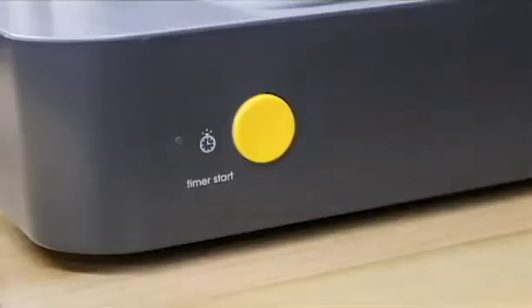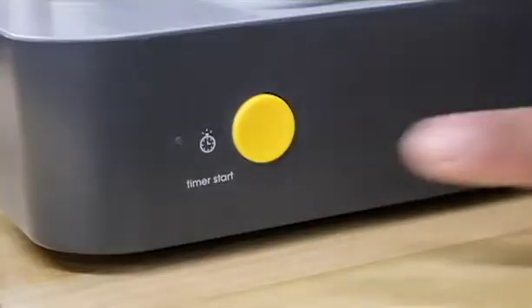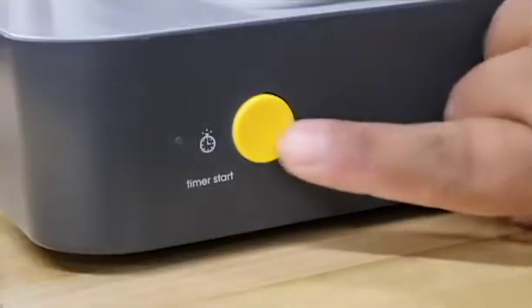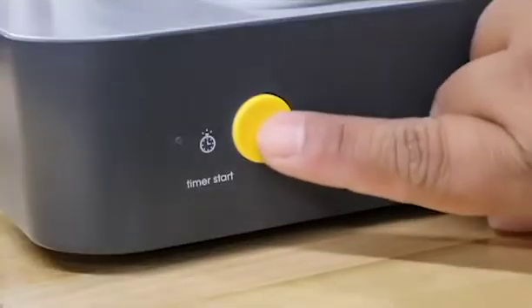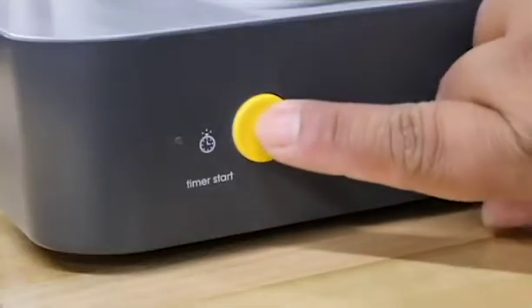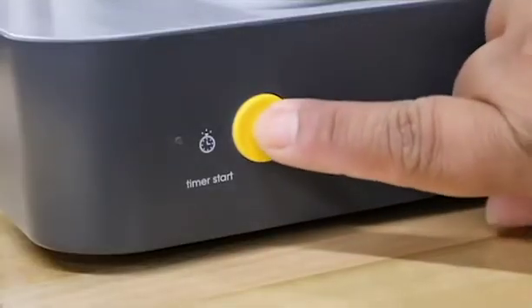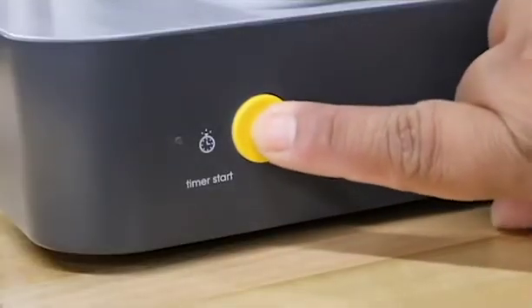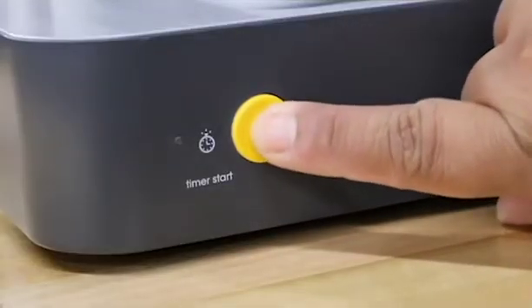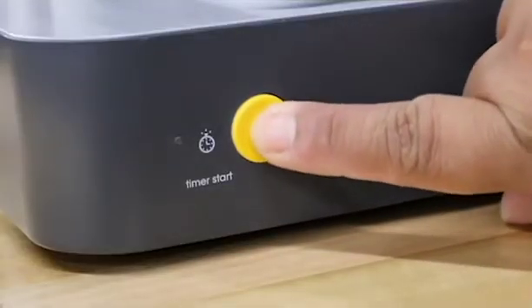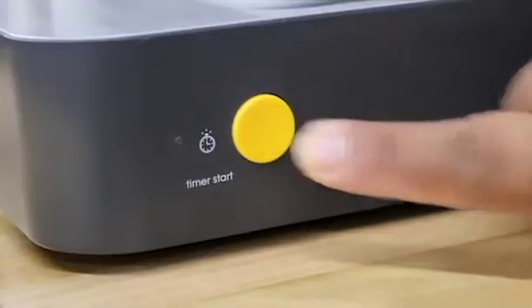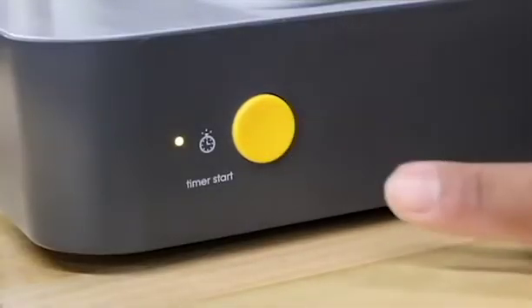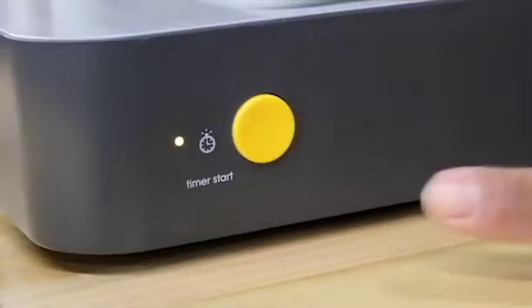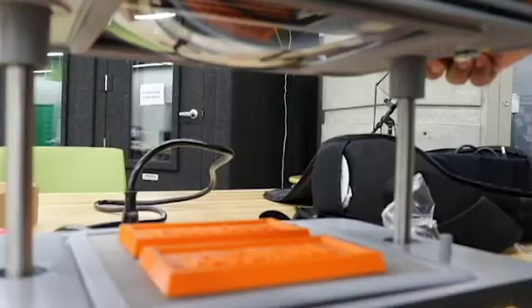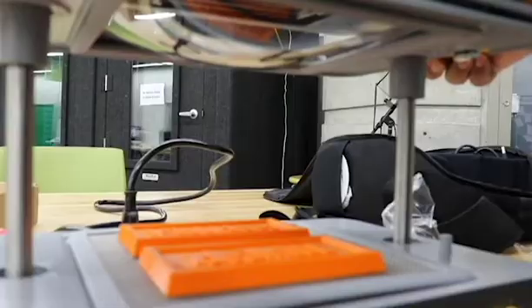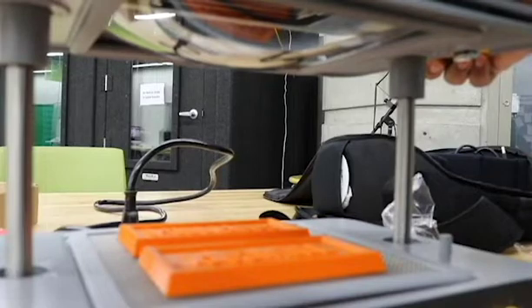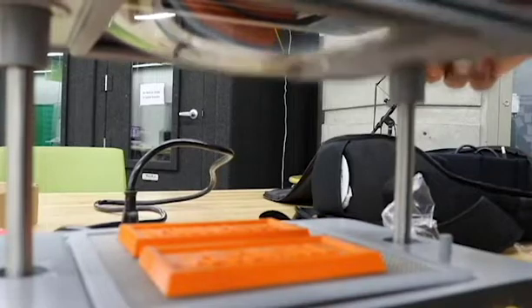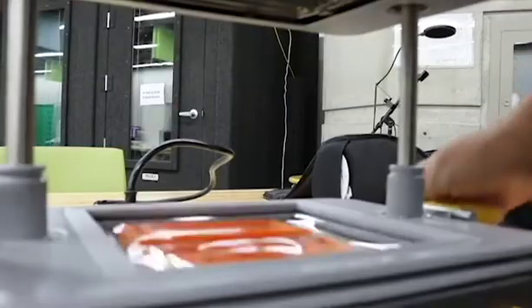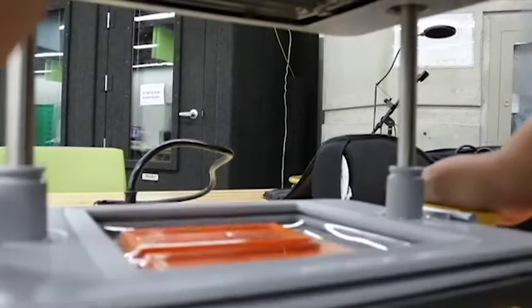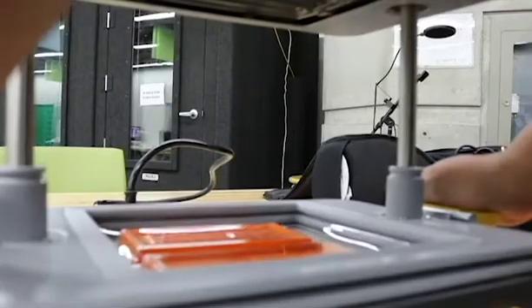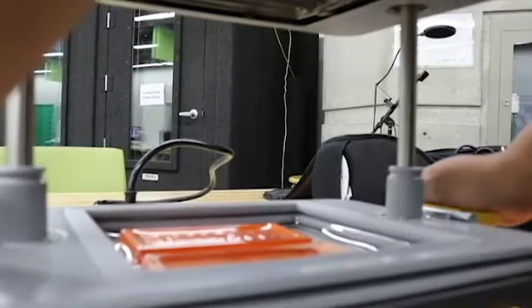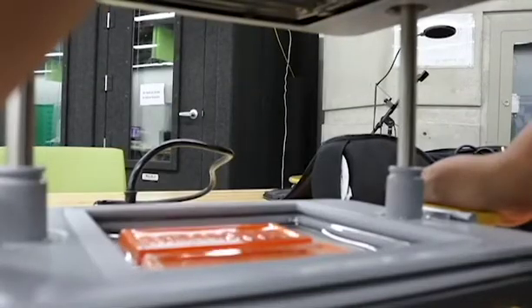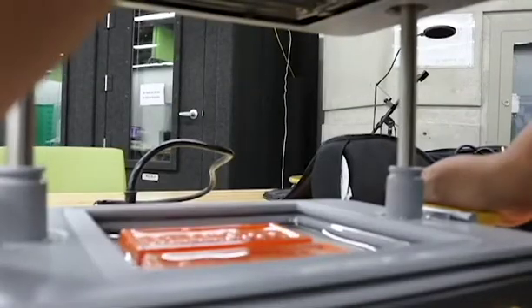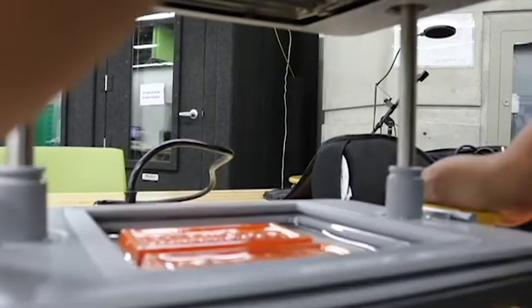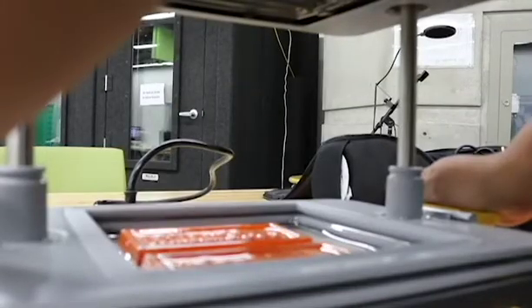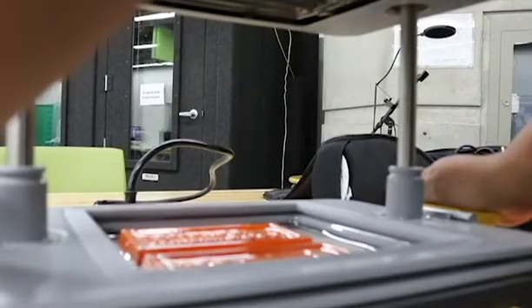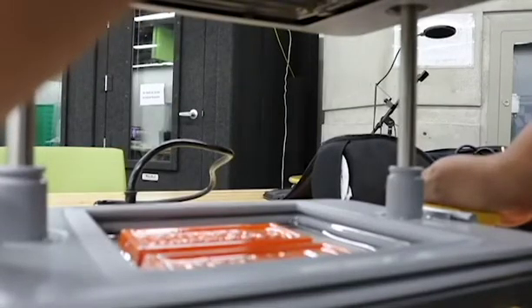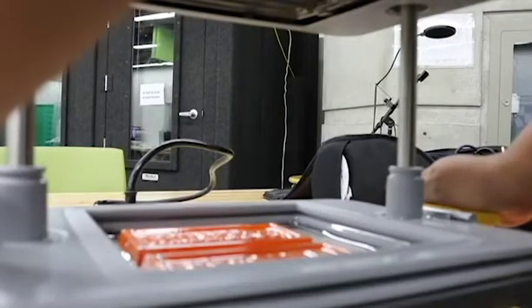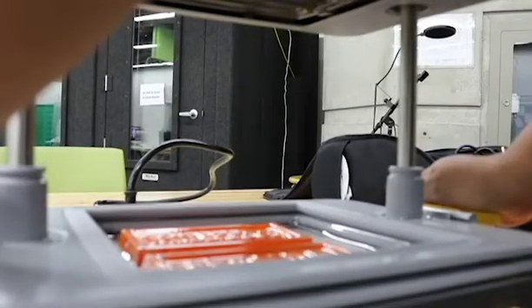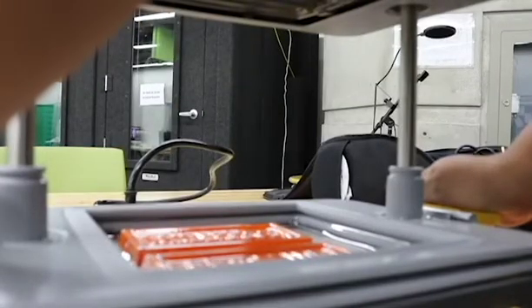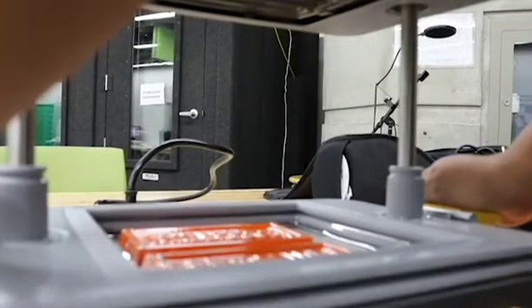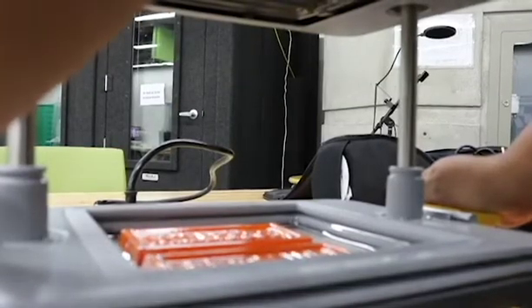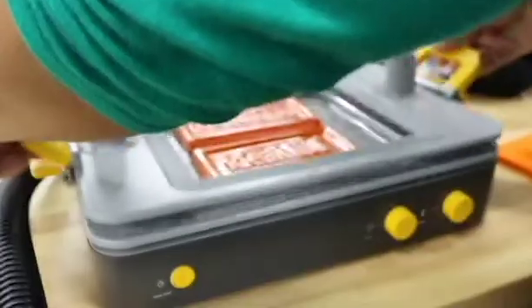Step 3. Fire up the Make You and watch as it uses vacuum suction to form the chocolate bar mold with your cast sheet.